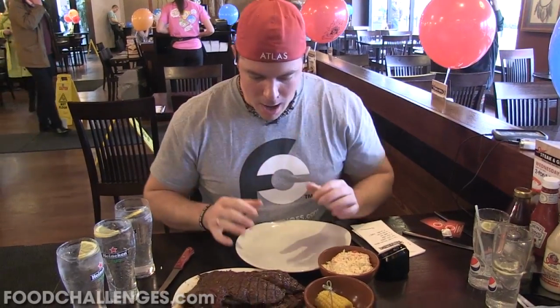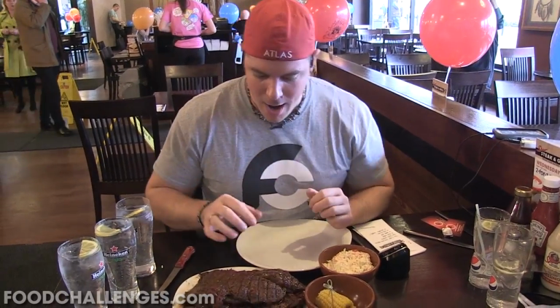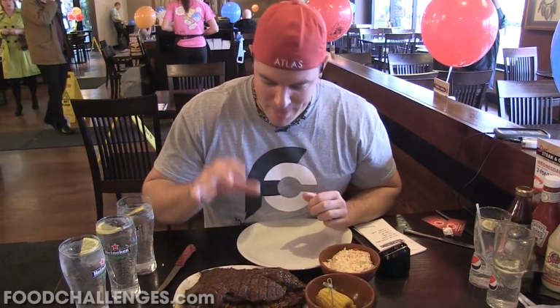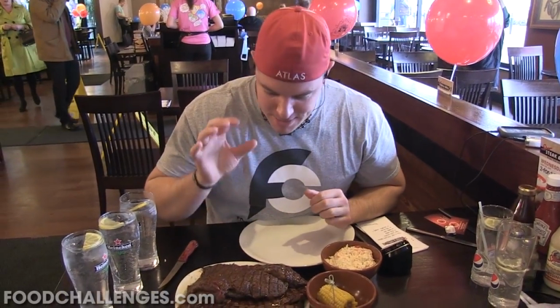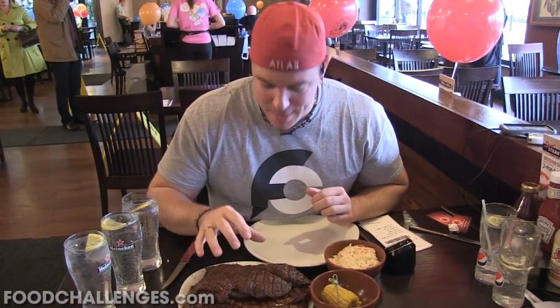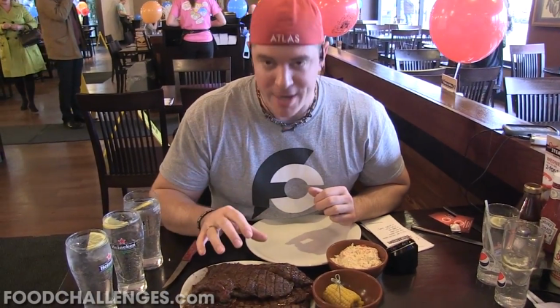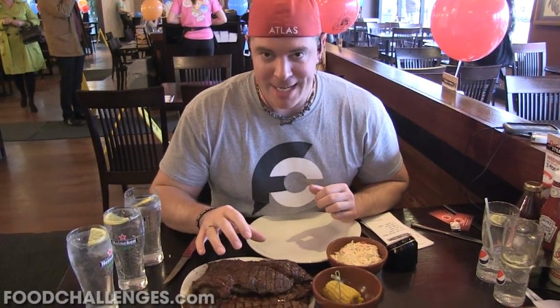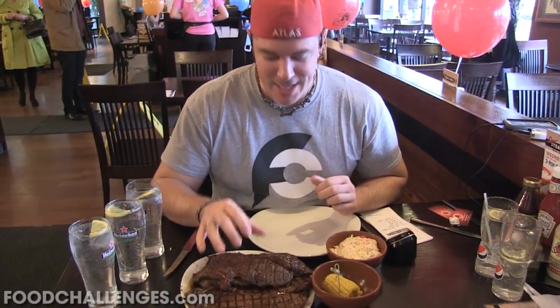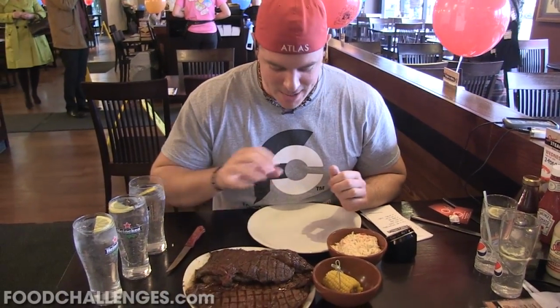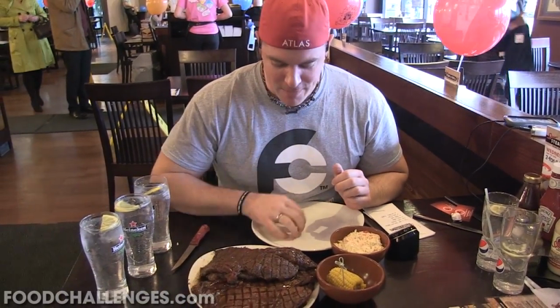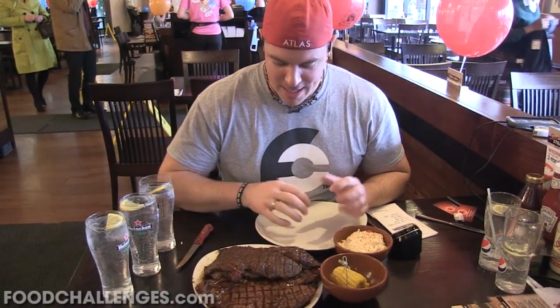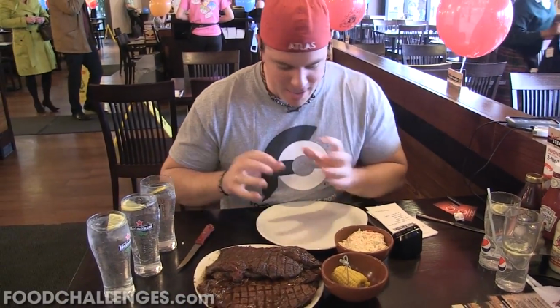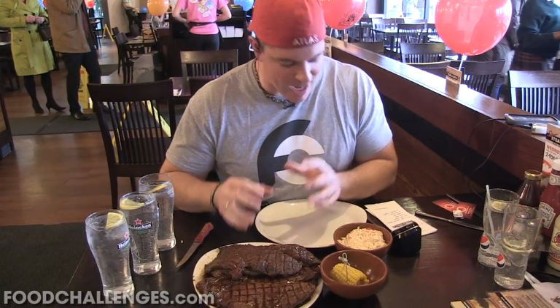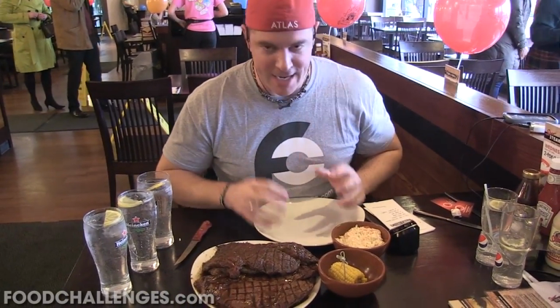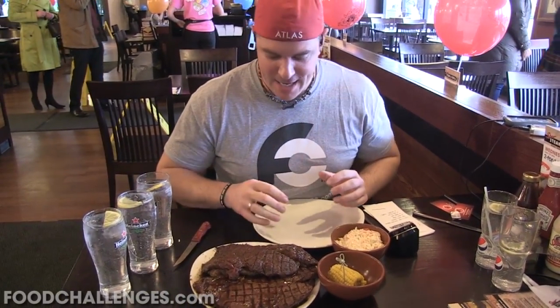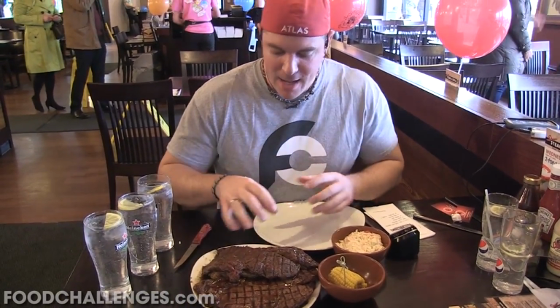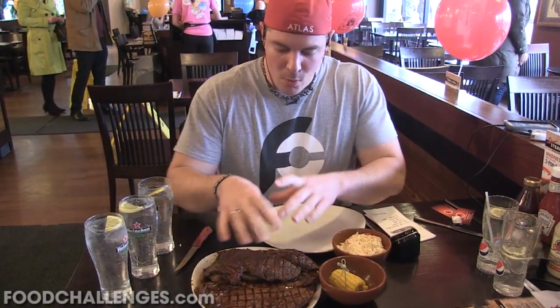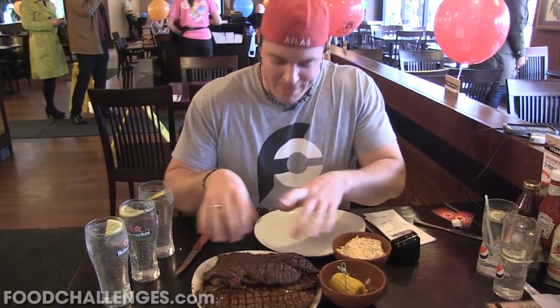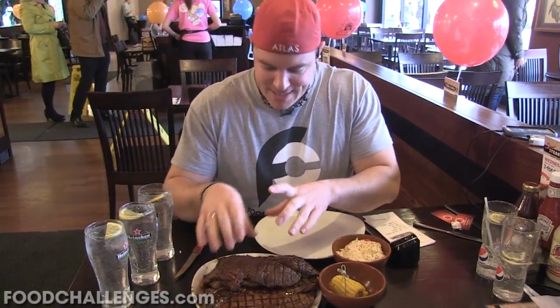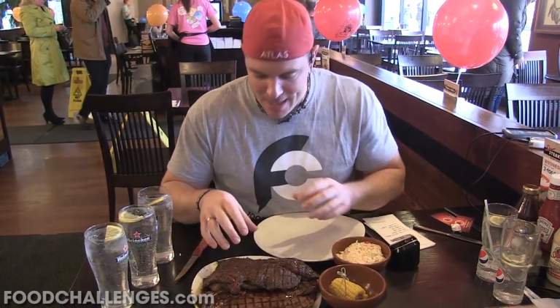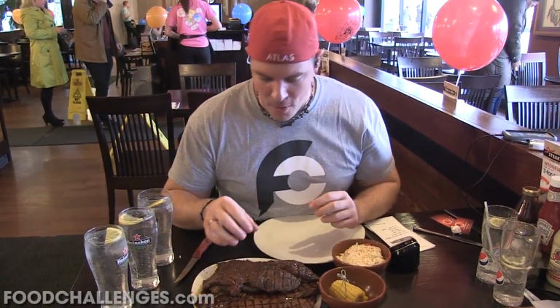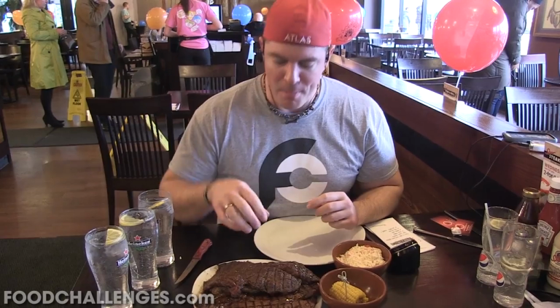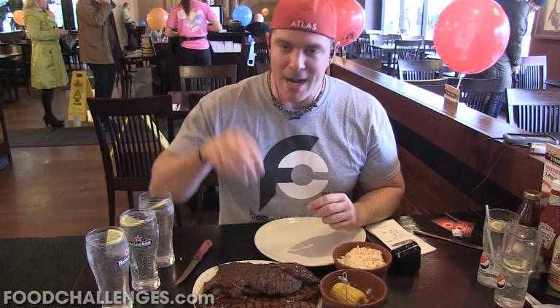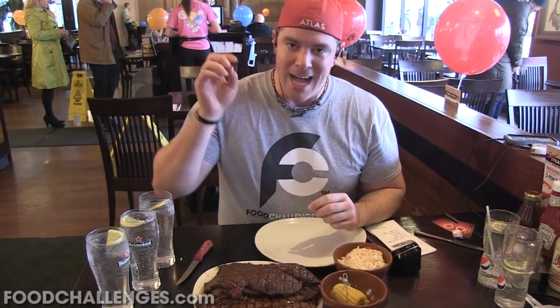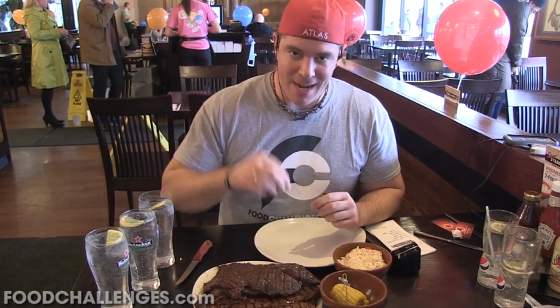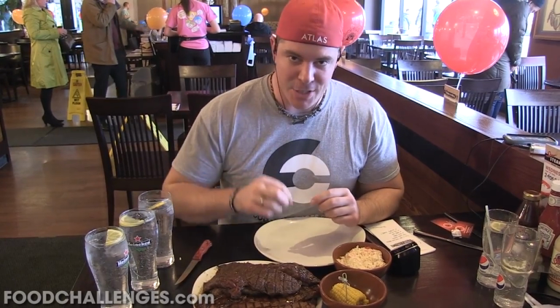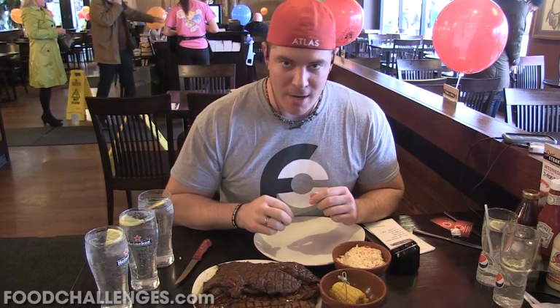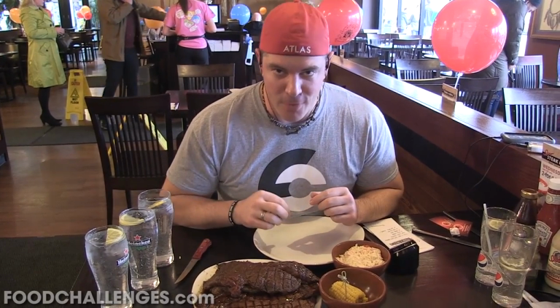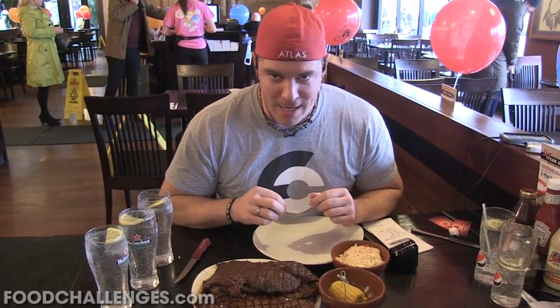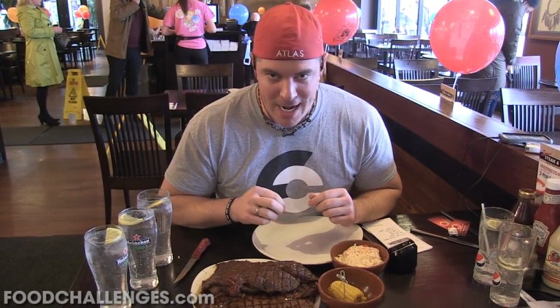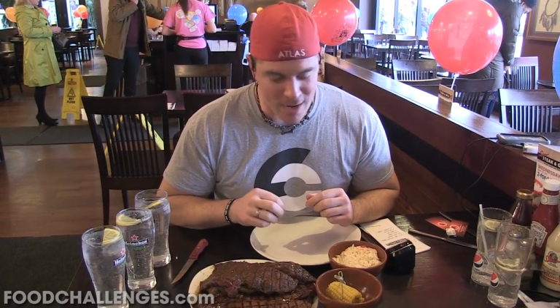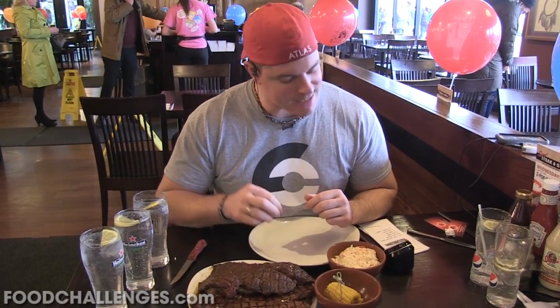All right, I'm just going to bring each steak over here, cut it, and eat it while the others stay warm. I've got 249 wins.